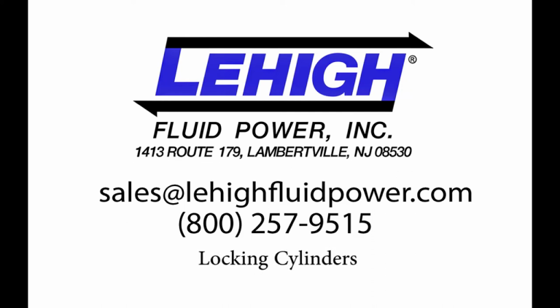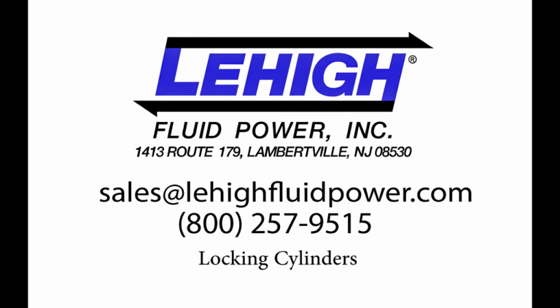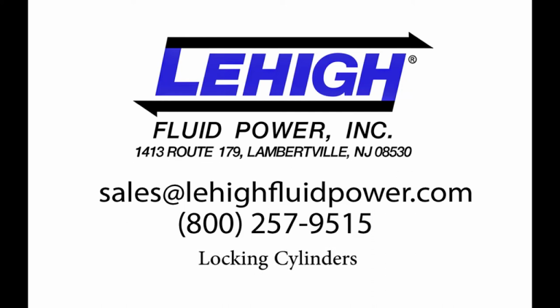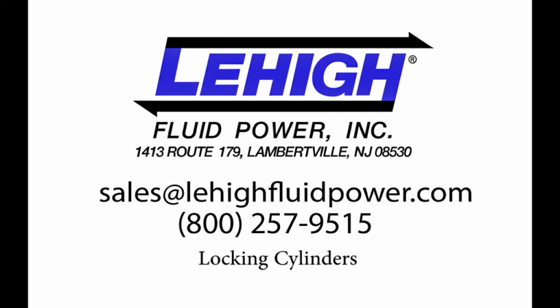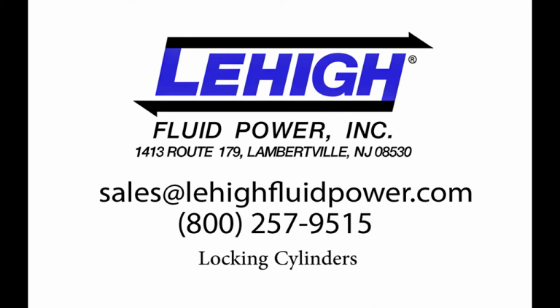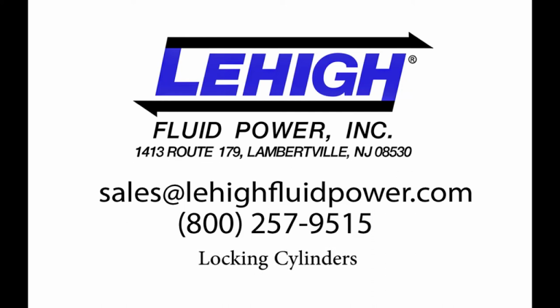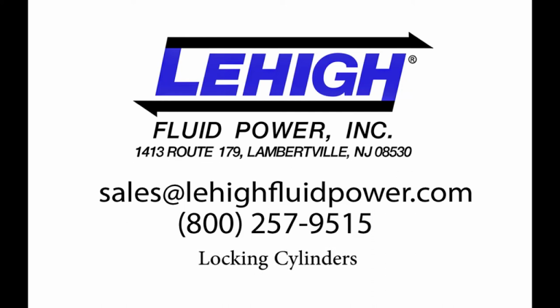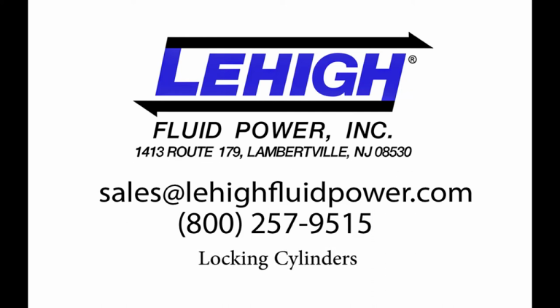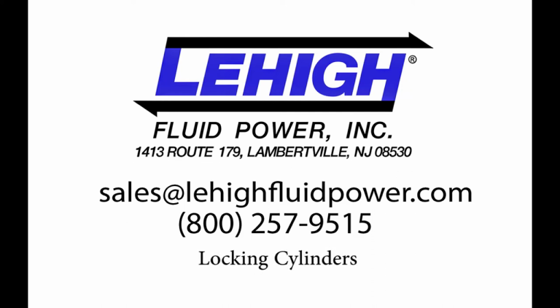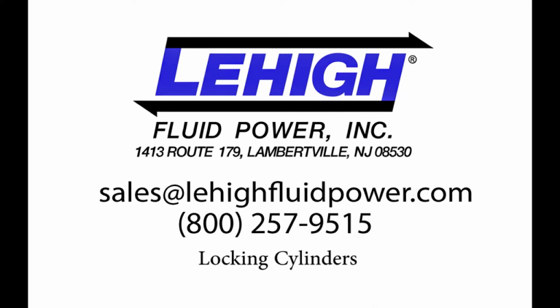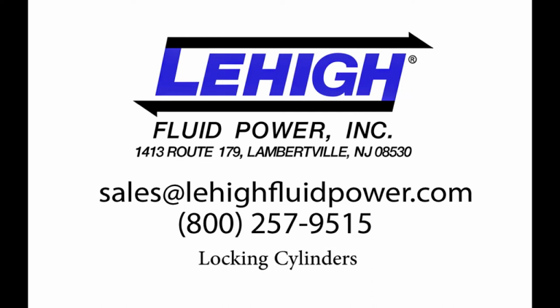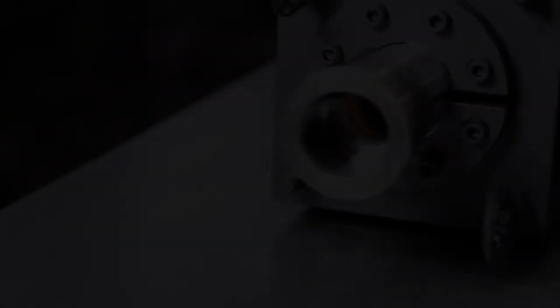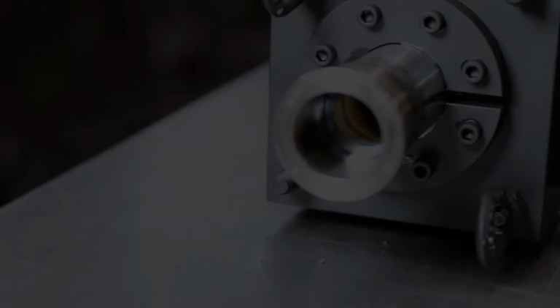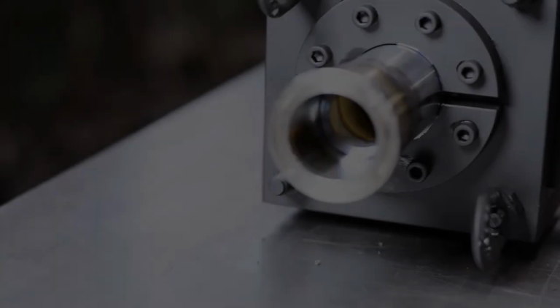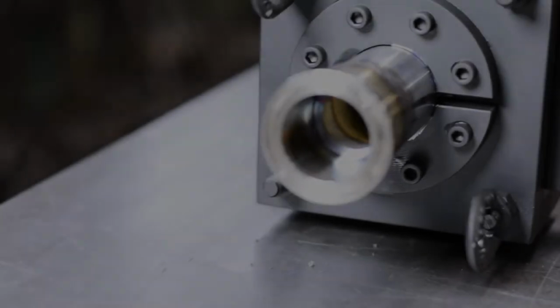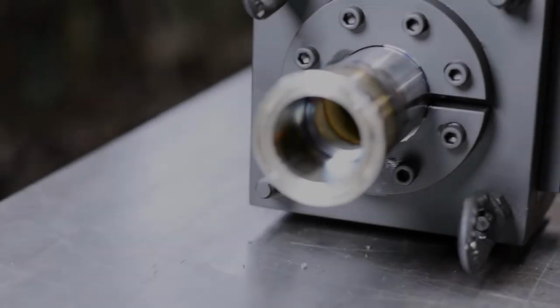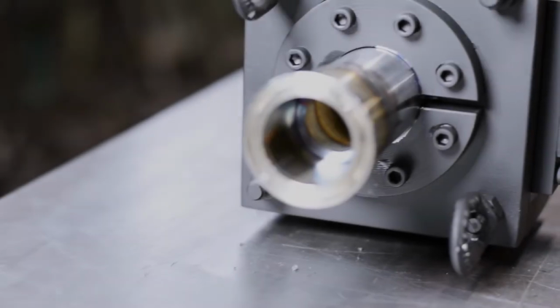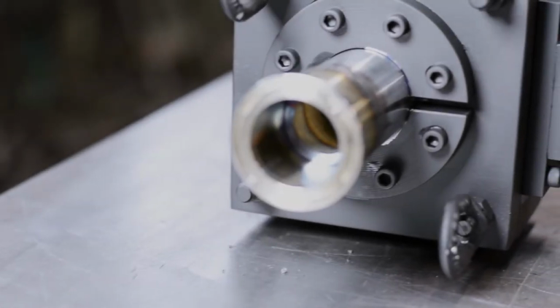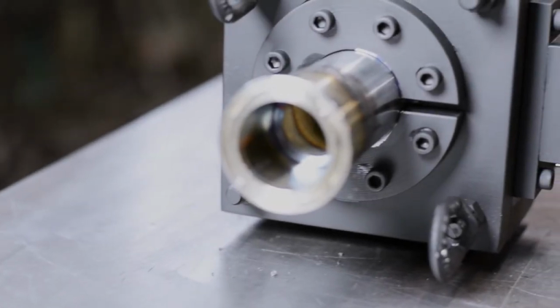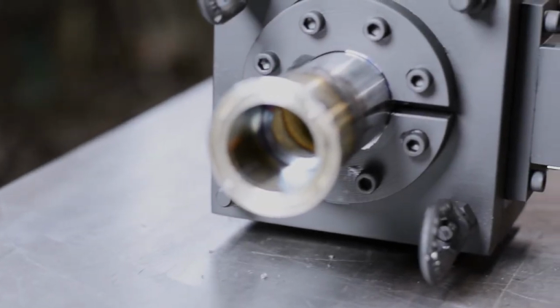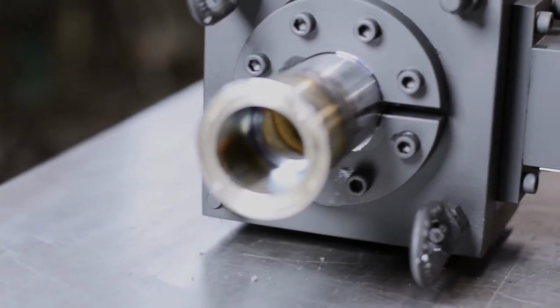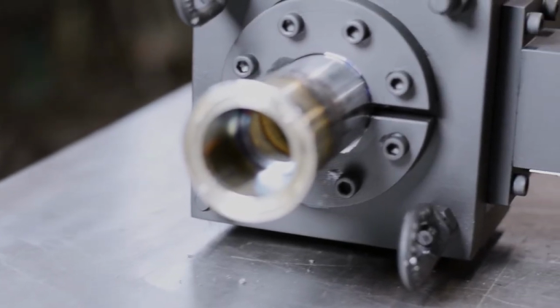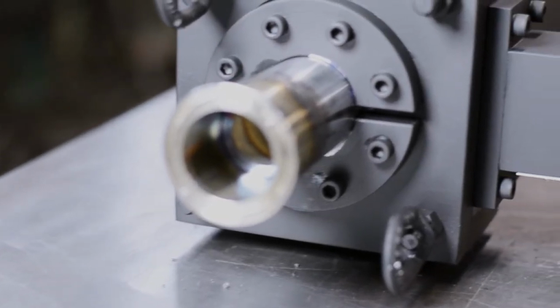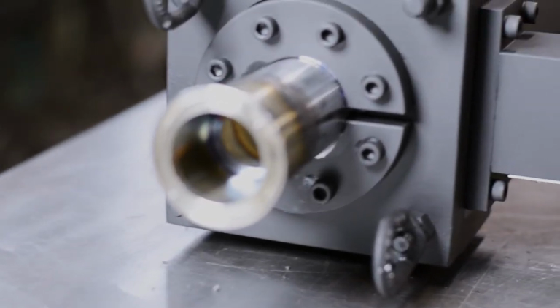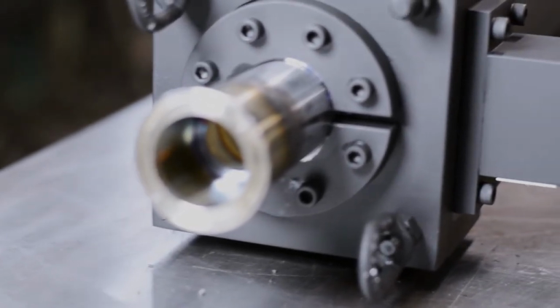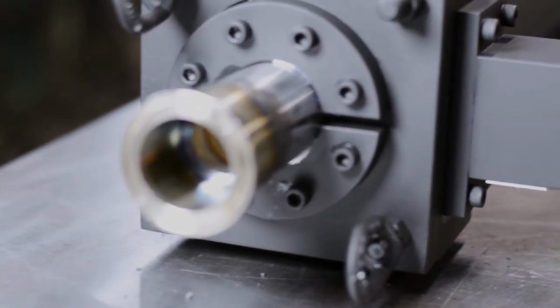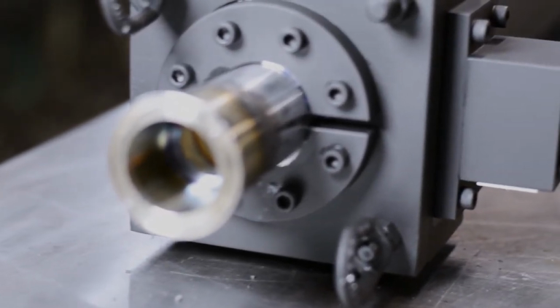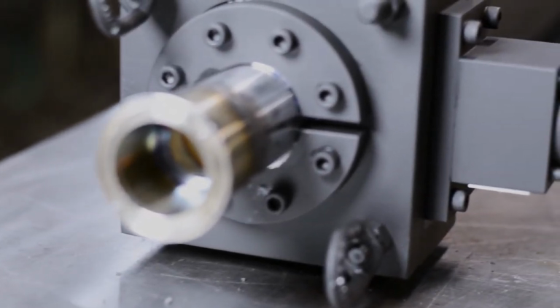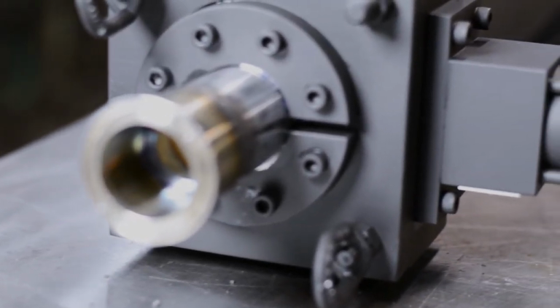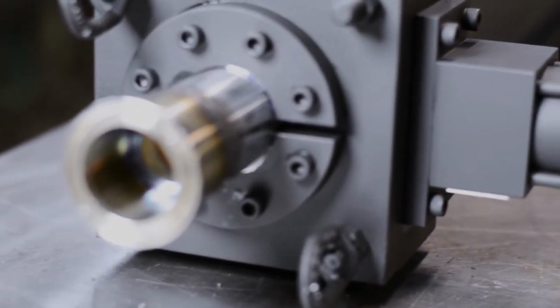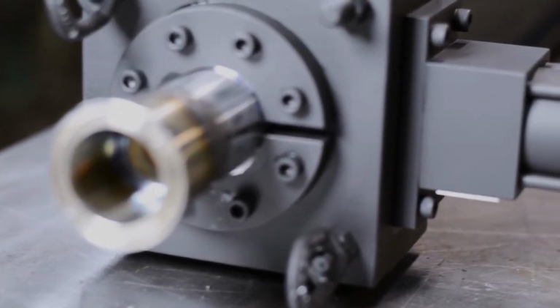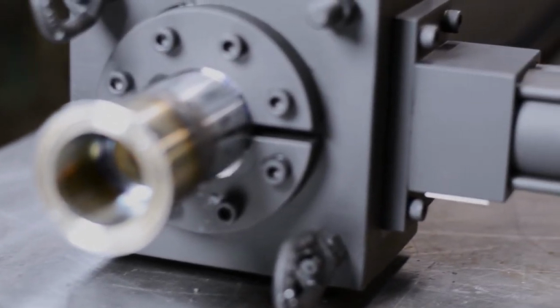Lehigh offers several piston rod locking options for pneumatic cylinders. An air operated collet type rod lock can be assembled on the rod end of the cylinder.